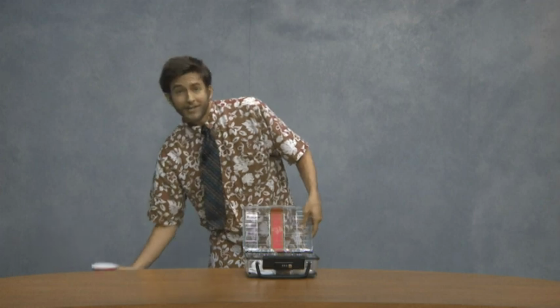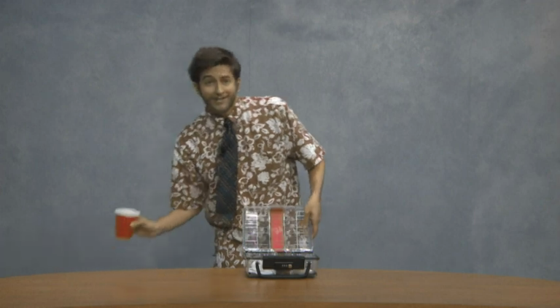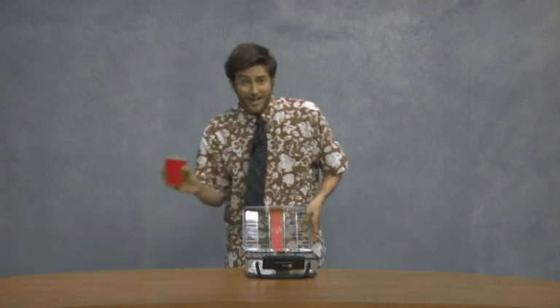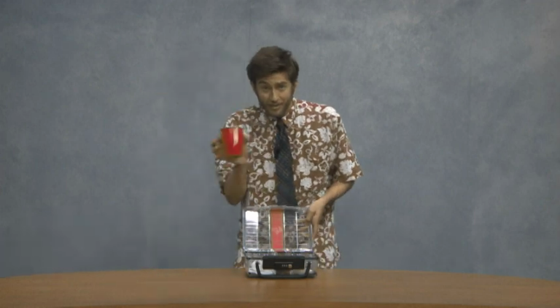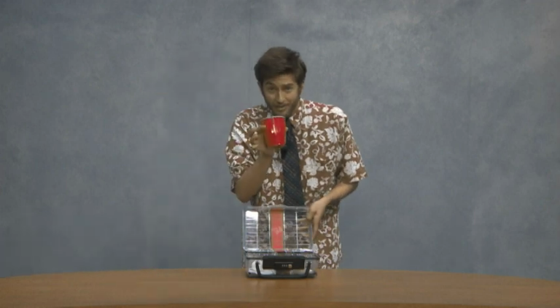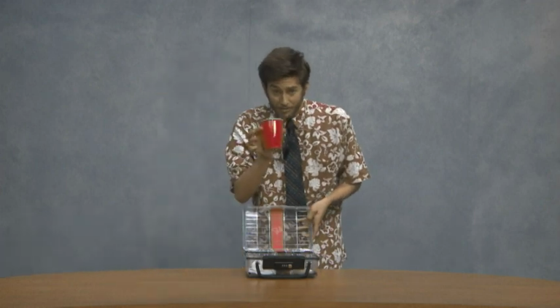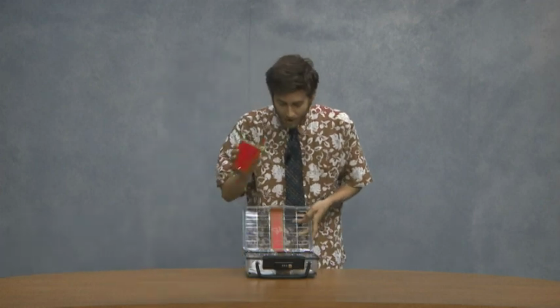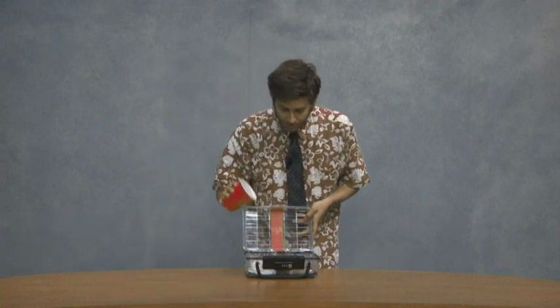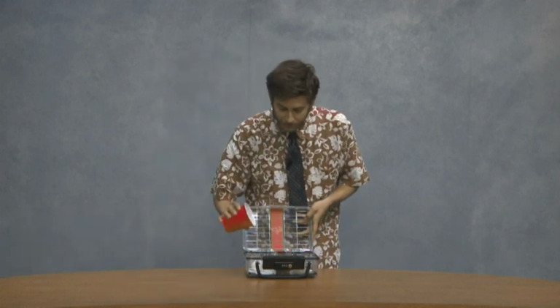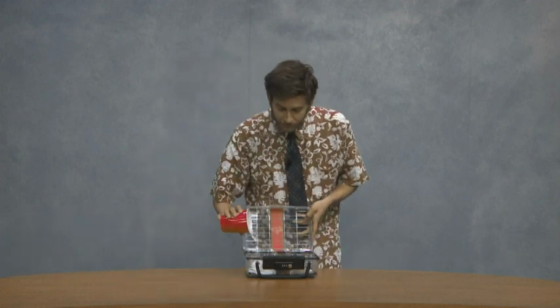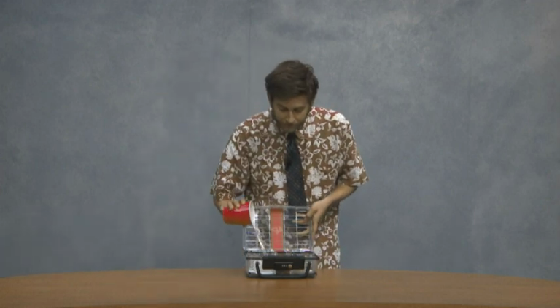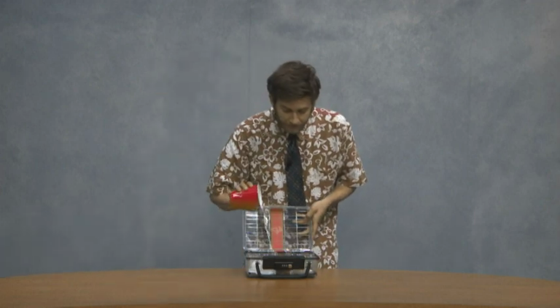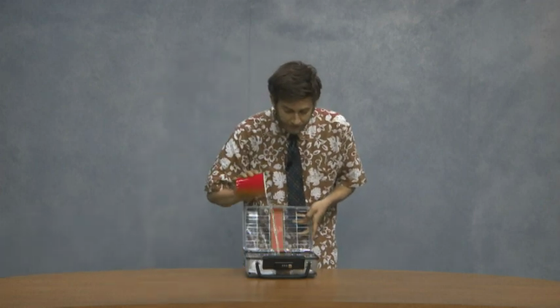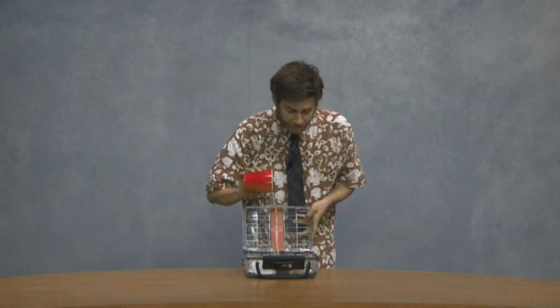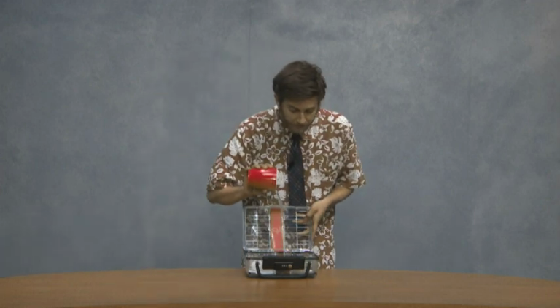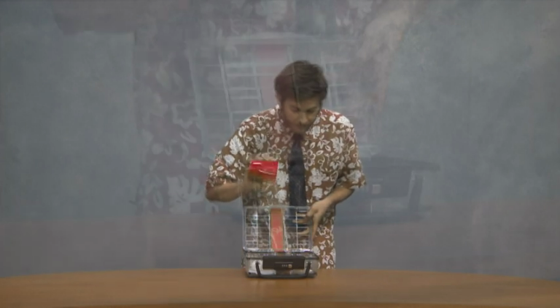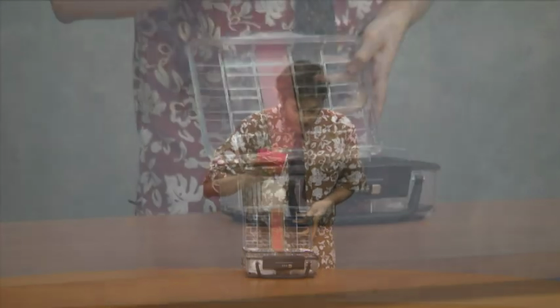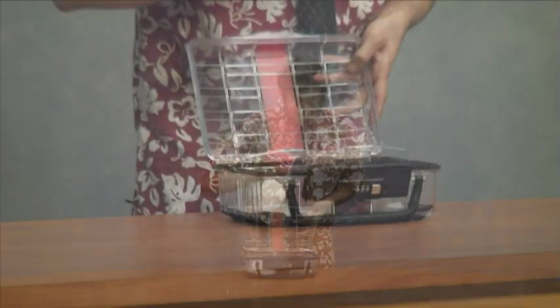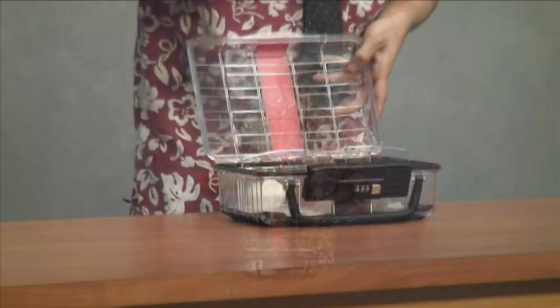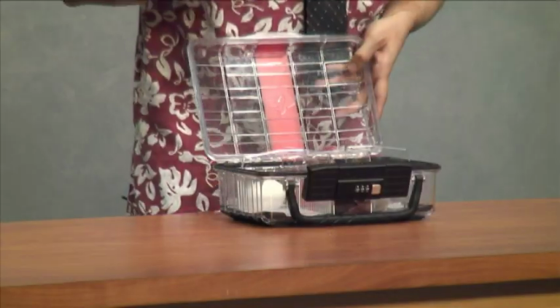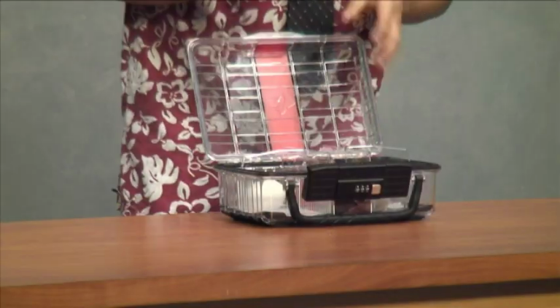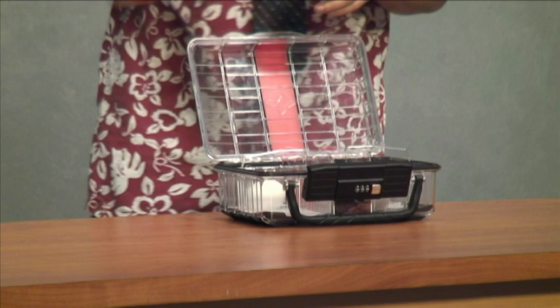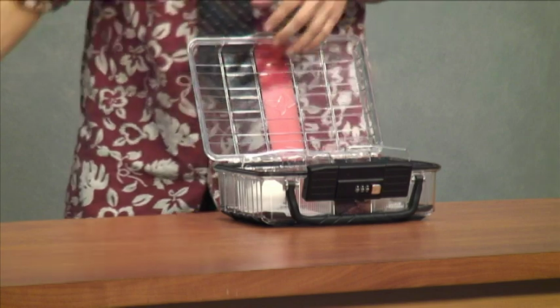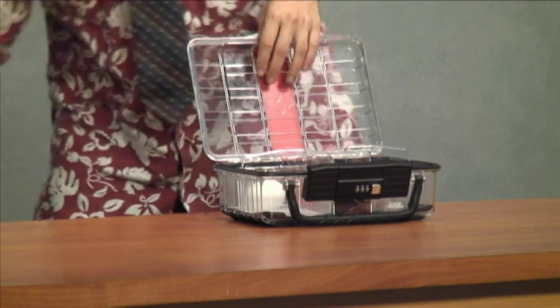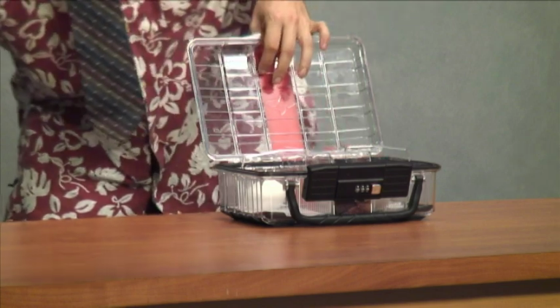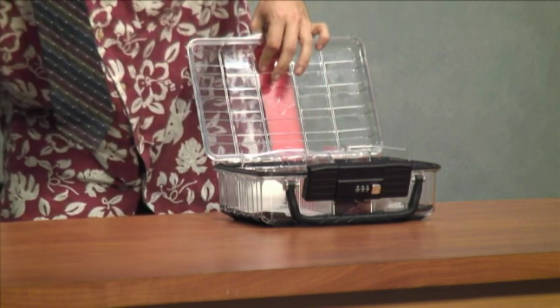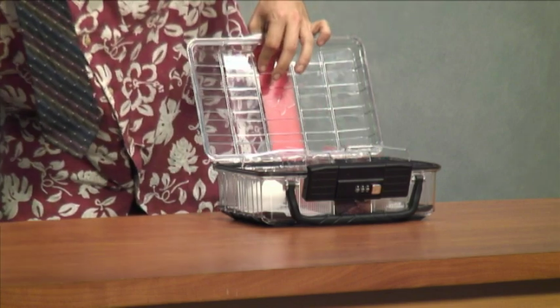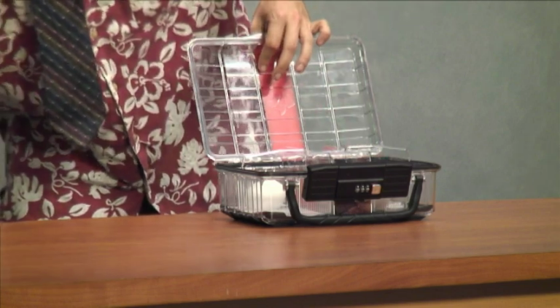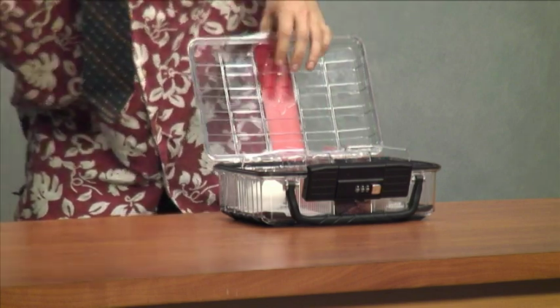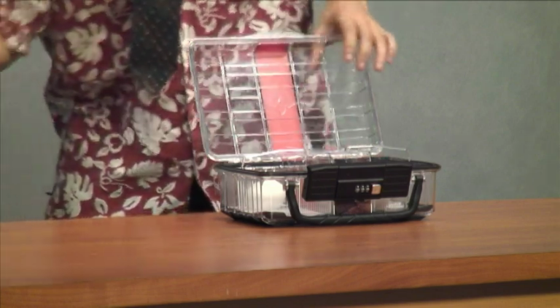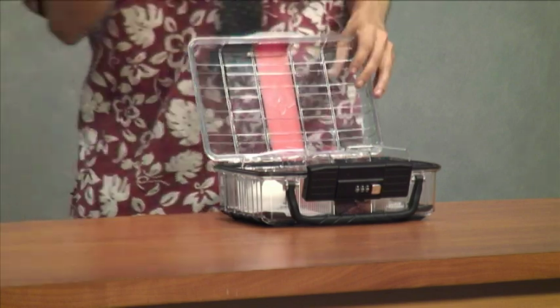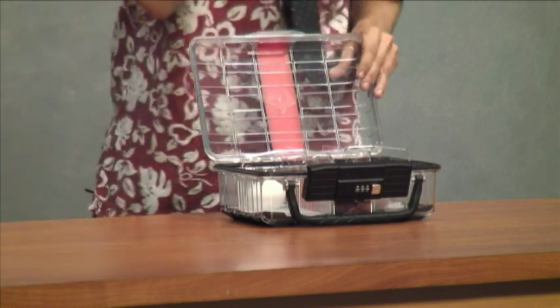Did I mention it was waterproof? It's waterproof. Dust proof.